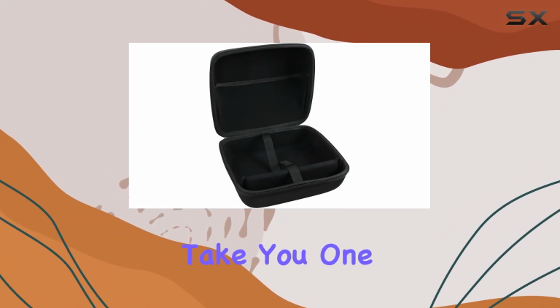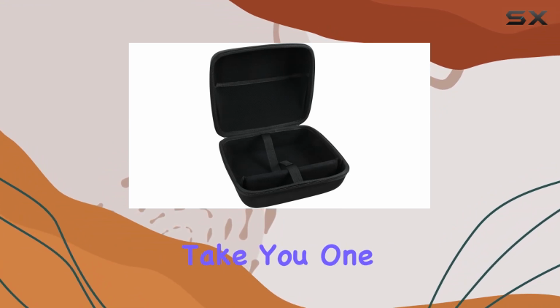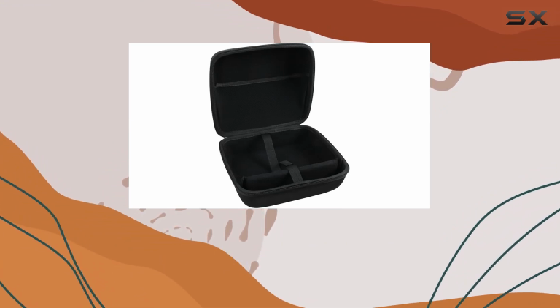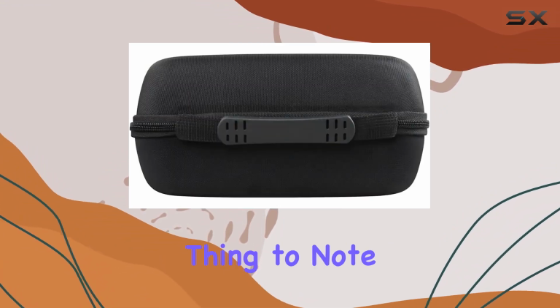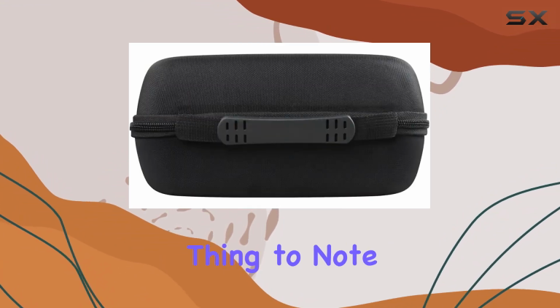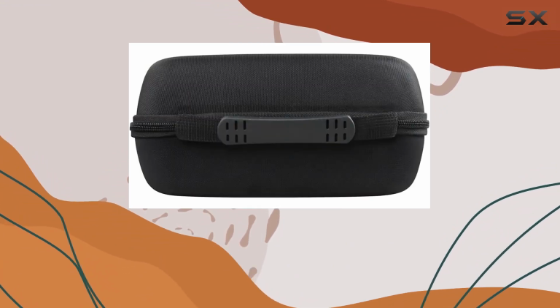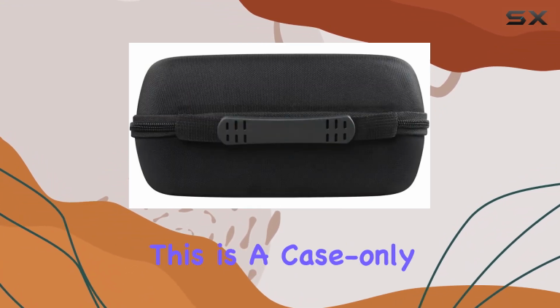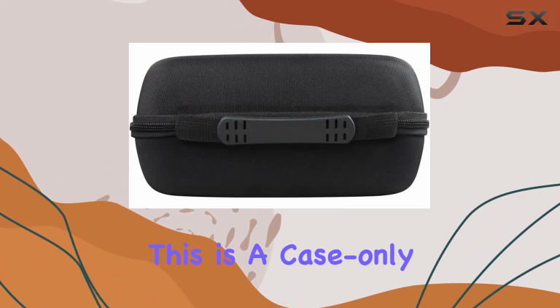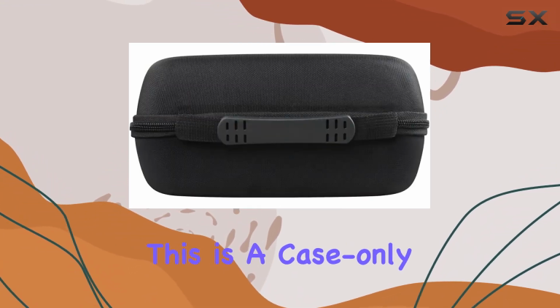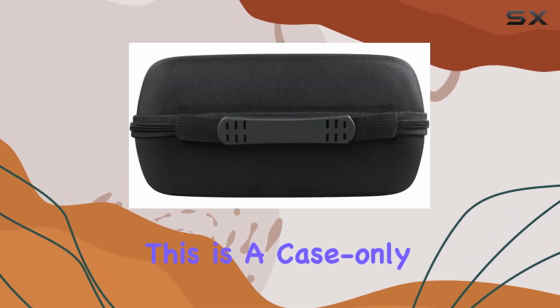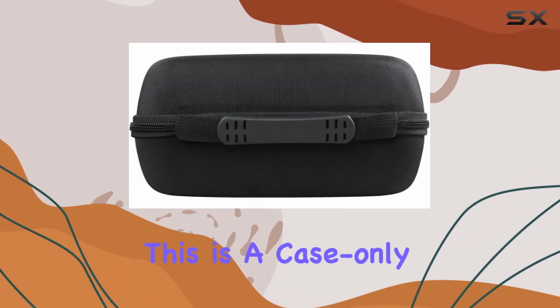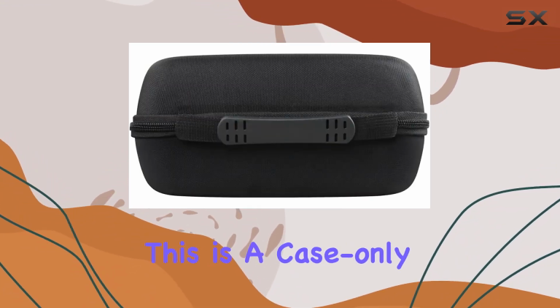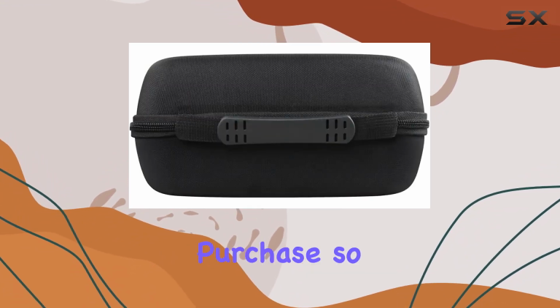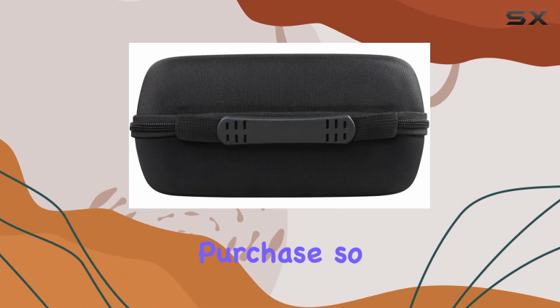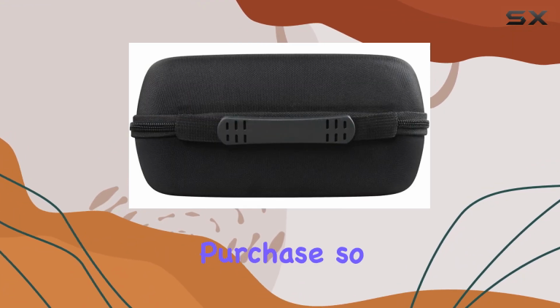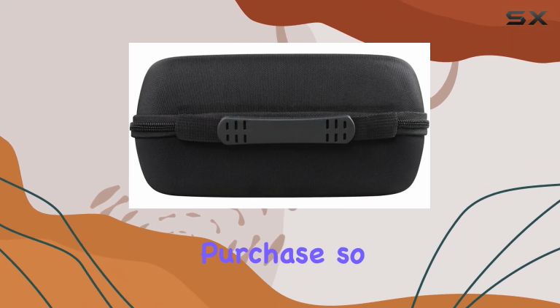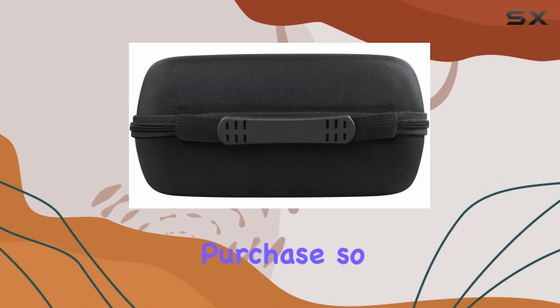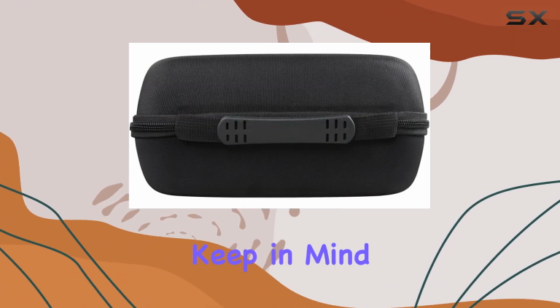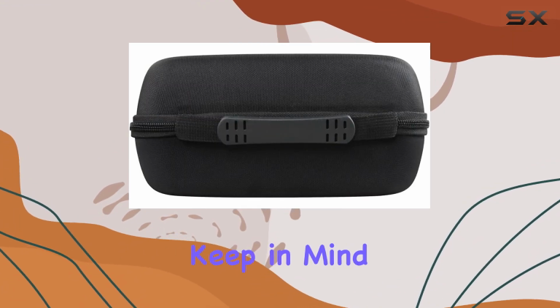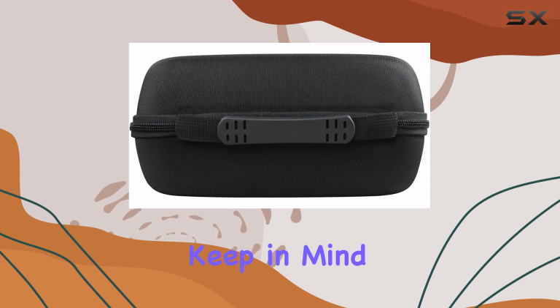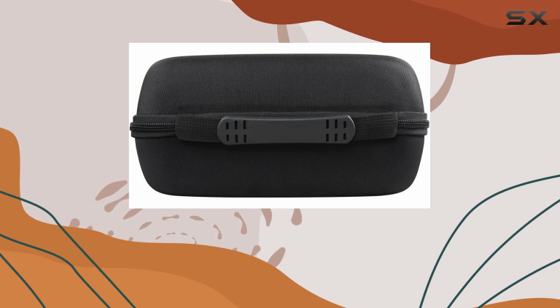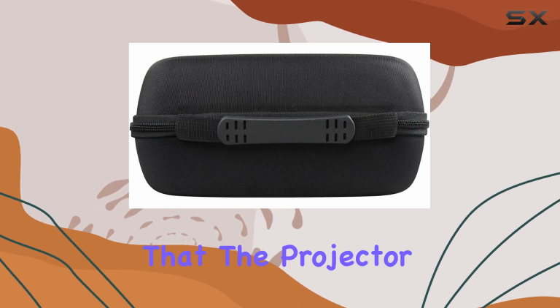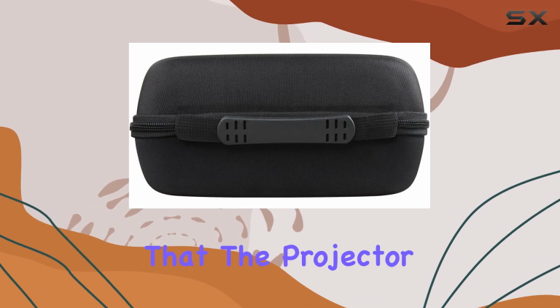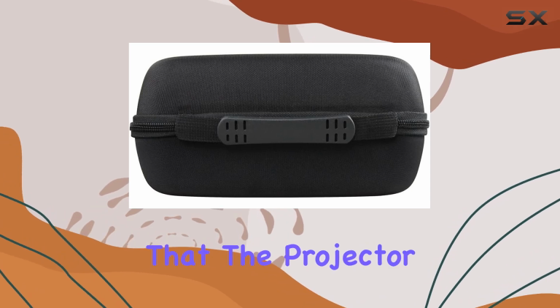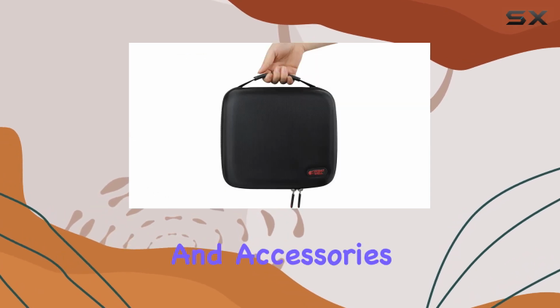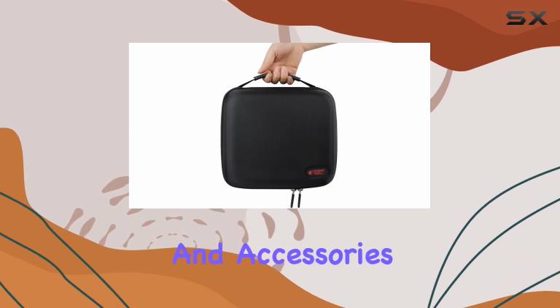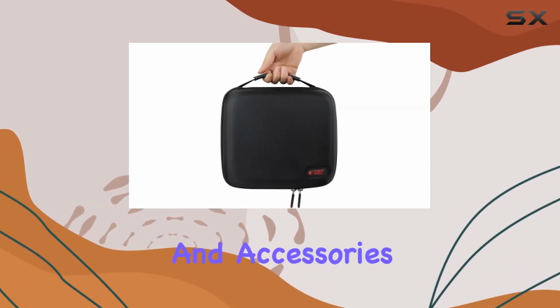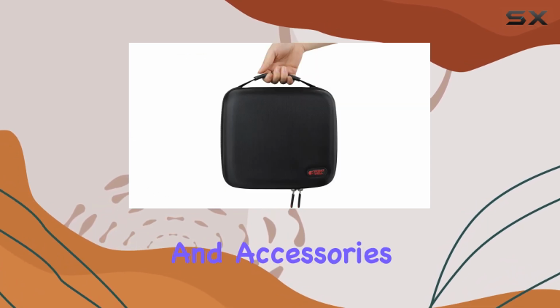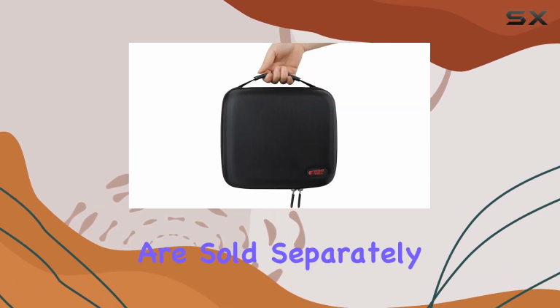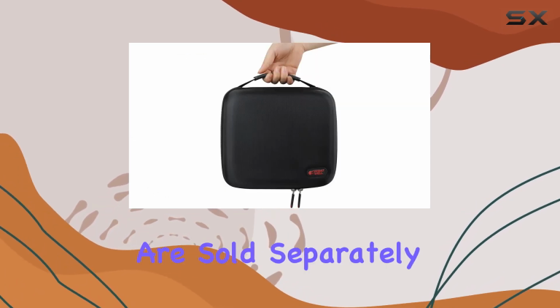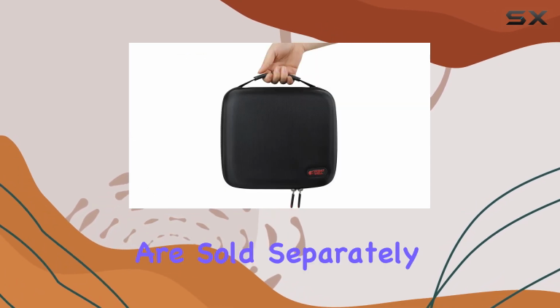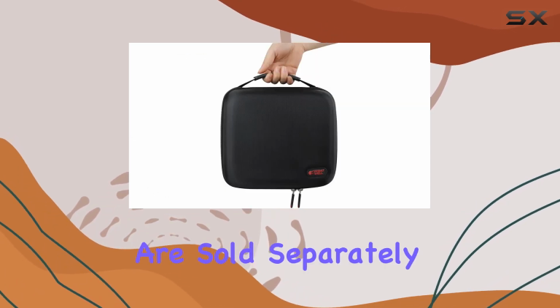One thing to note: this is a case-only purchase, so keep in mind that the projector and accessories are sold separately.